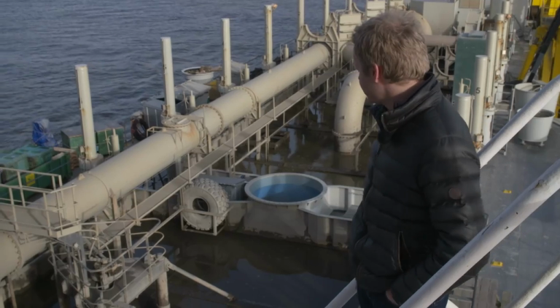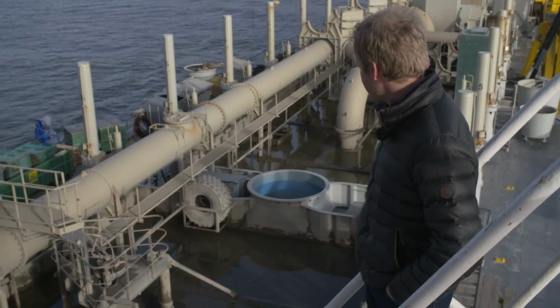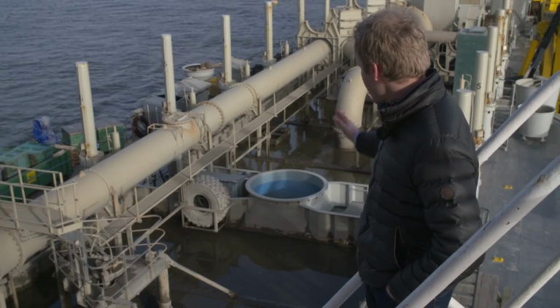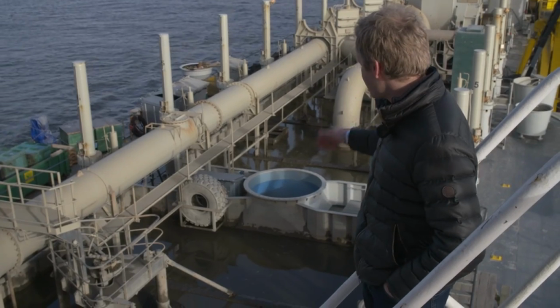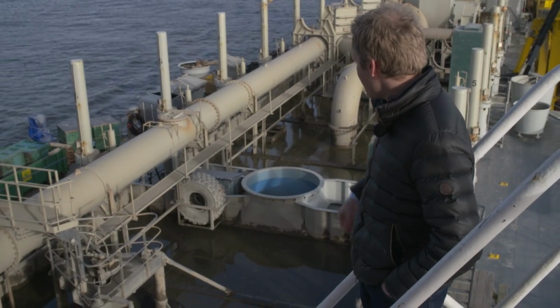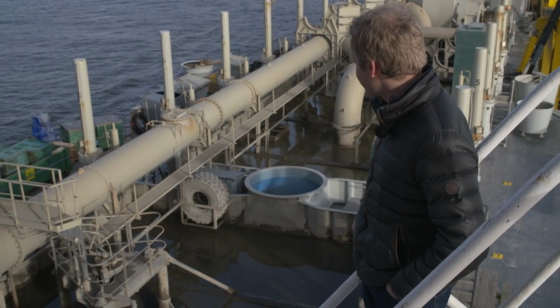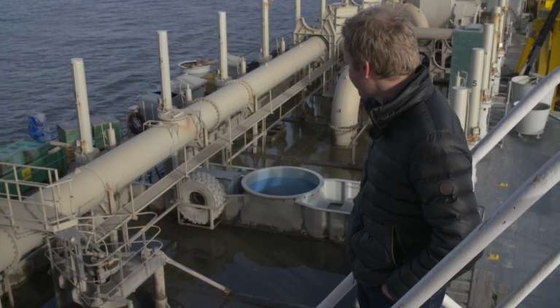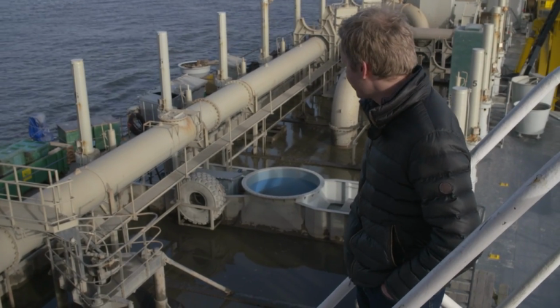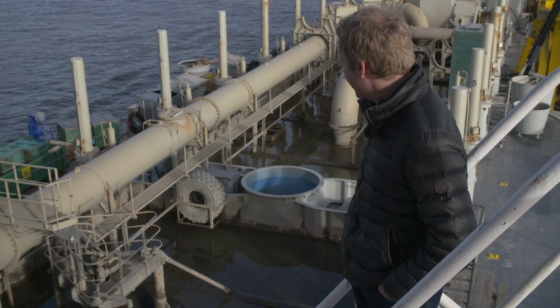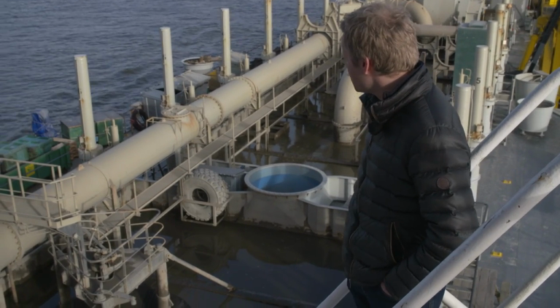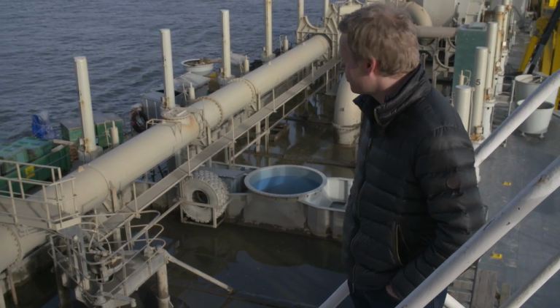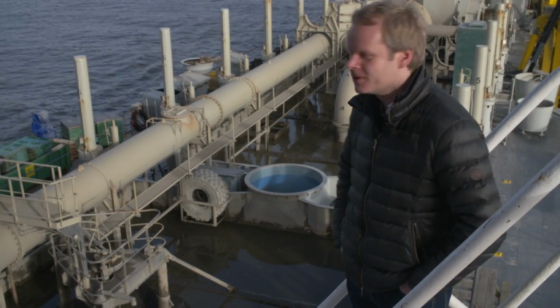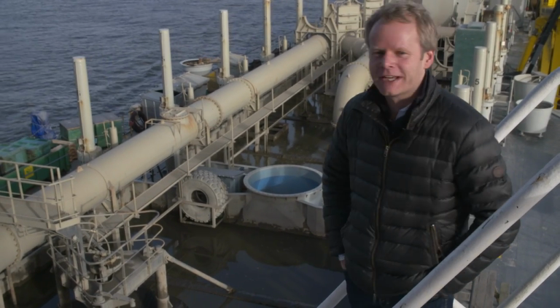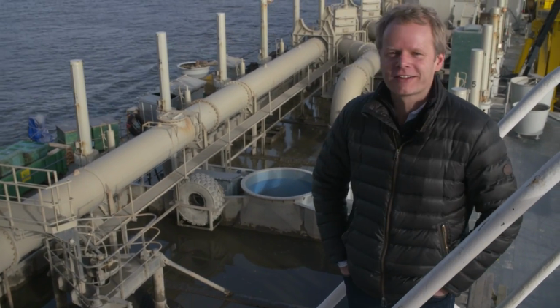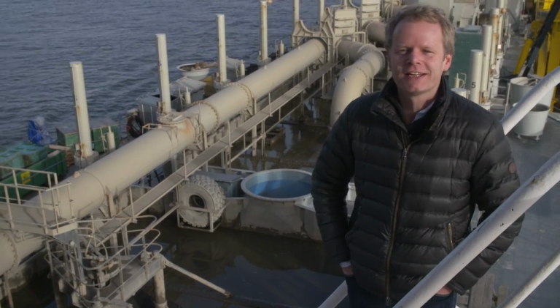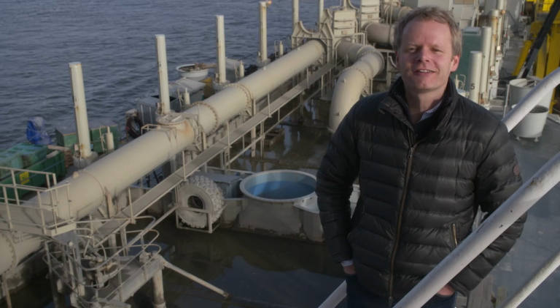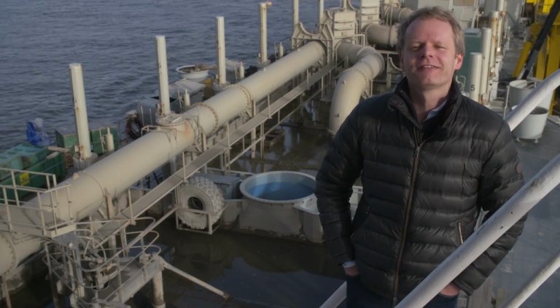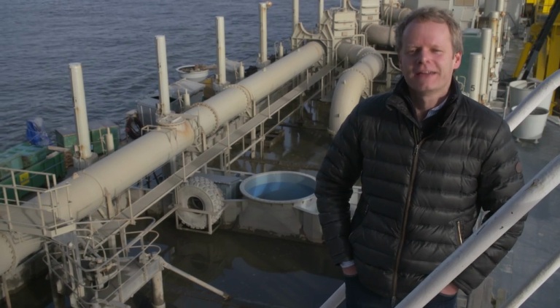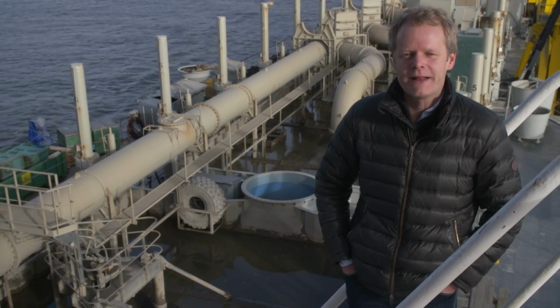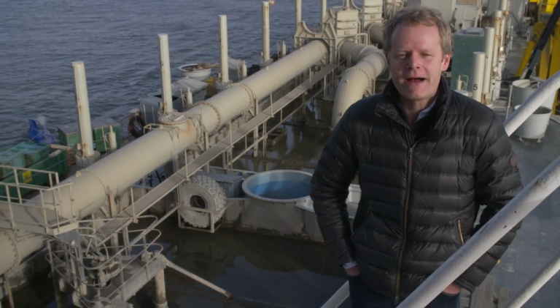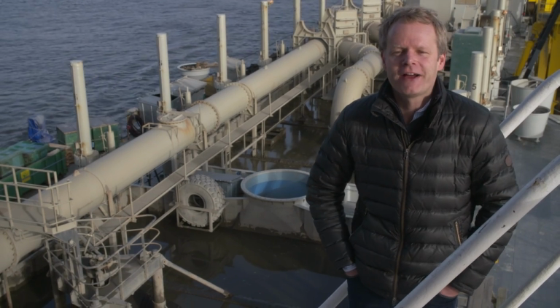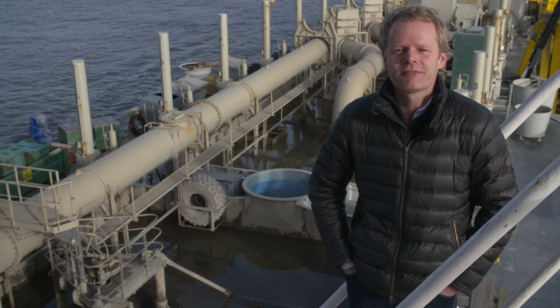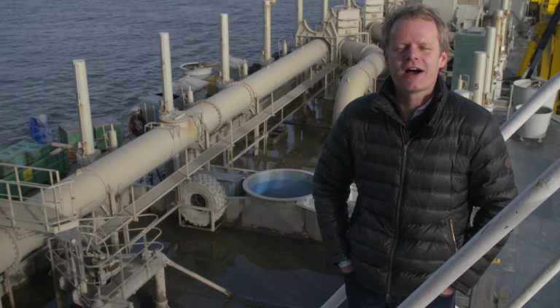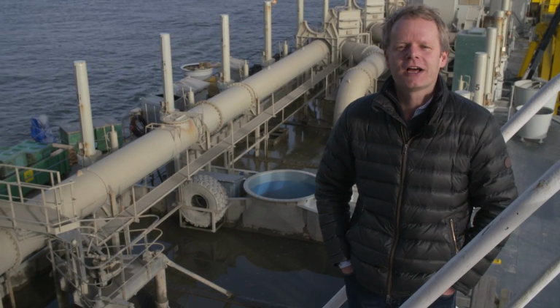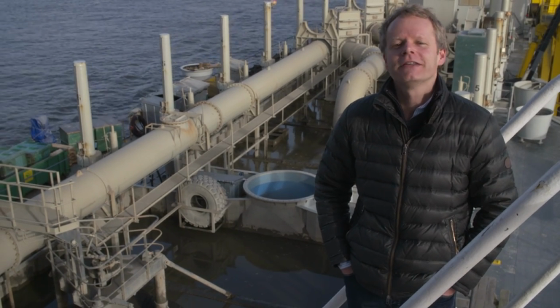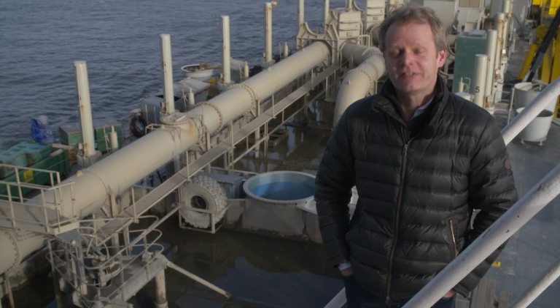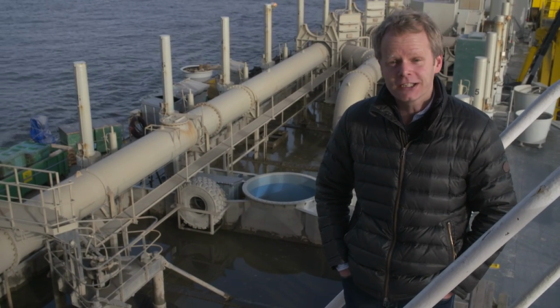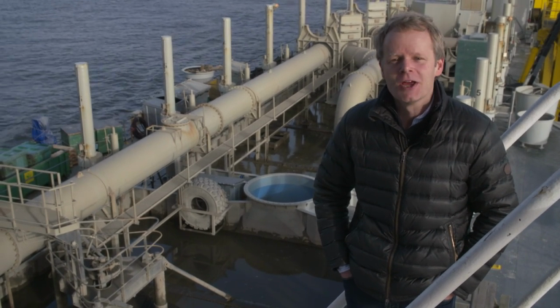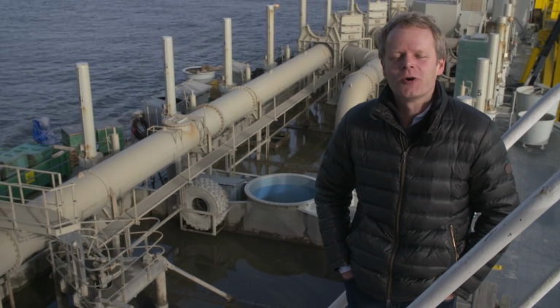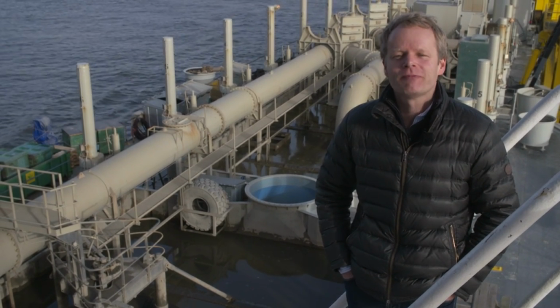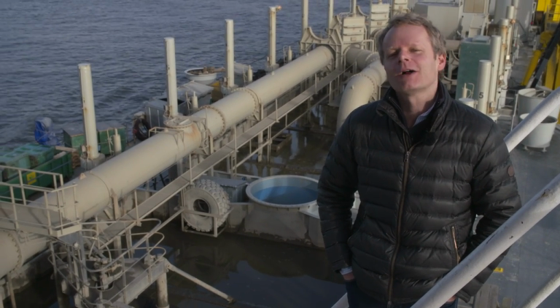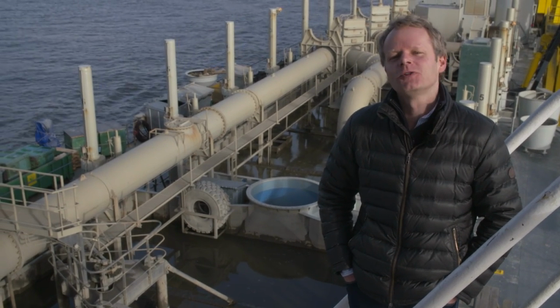As you can see, the loading bay is very full. Now the ship is heading down the Elbe to Lestand — that's where we're taking the sludge.